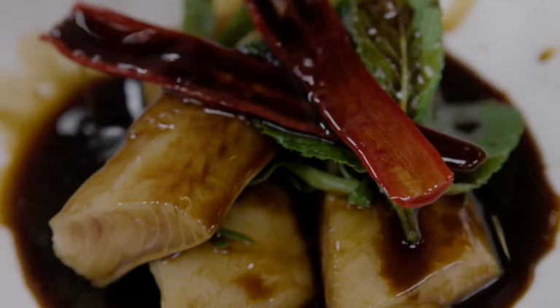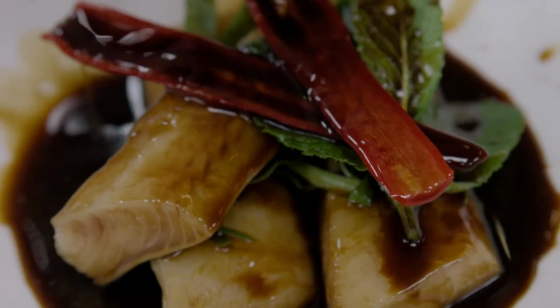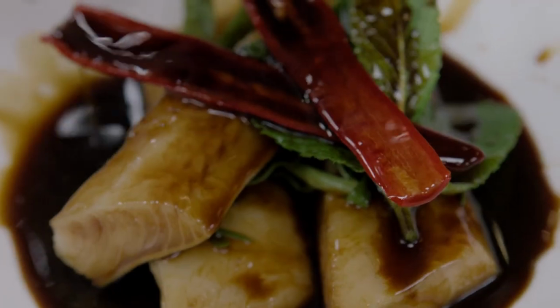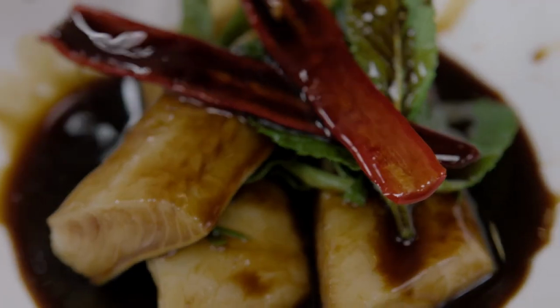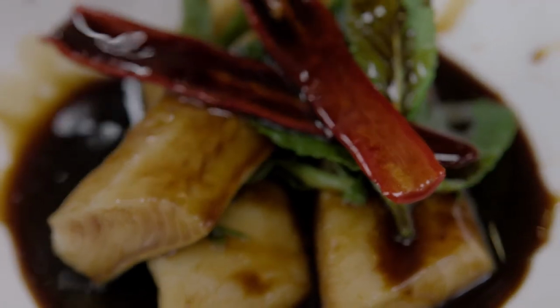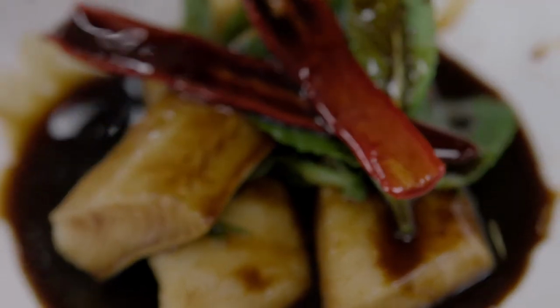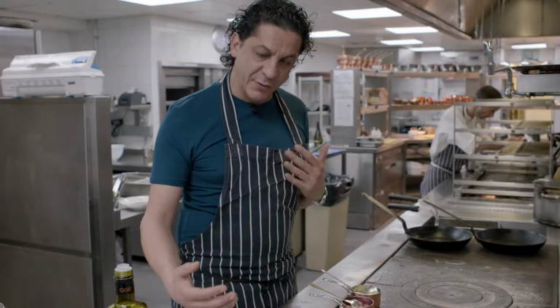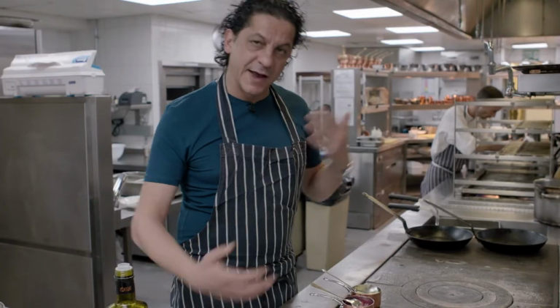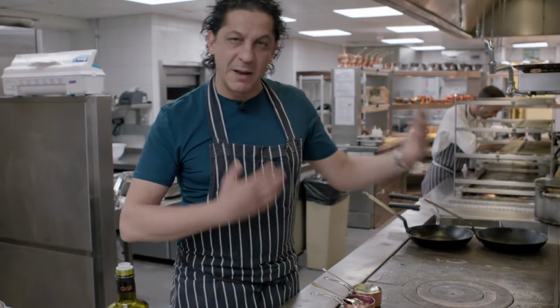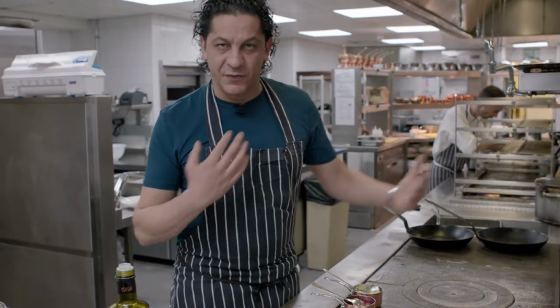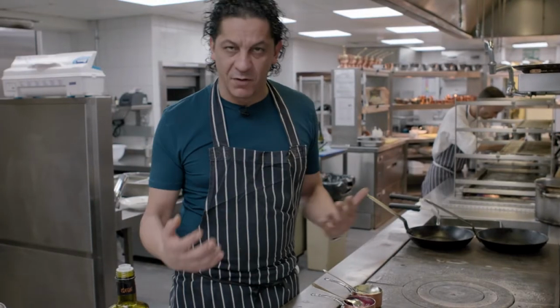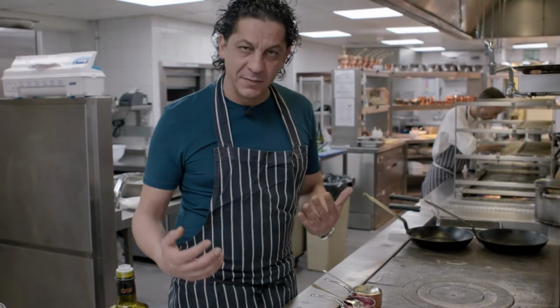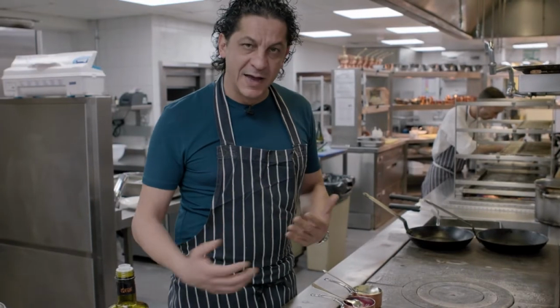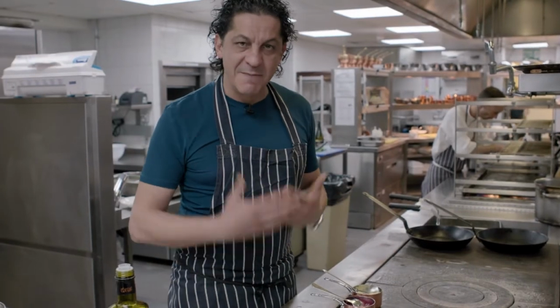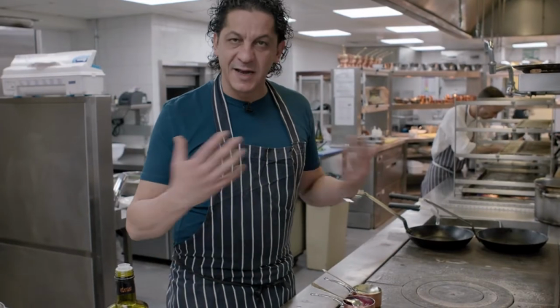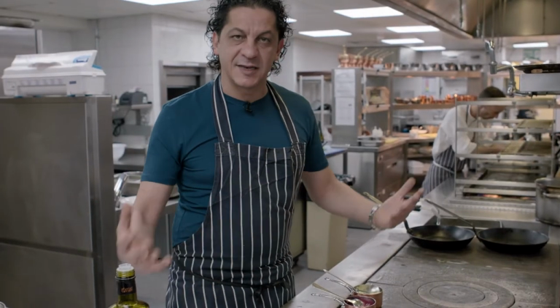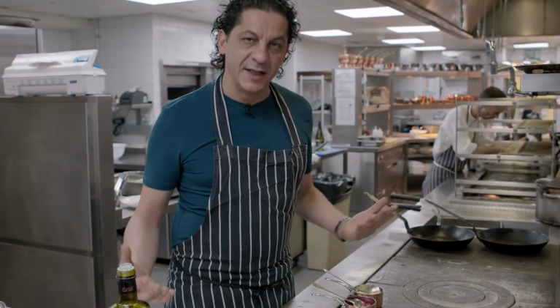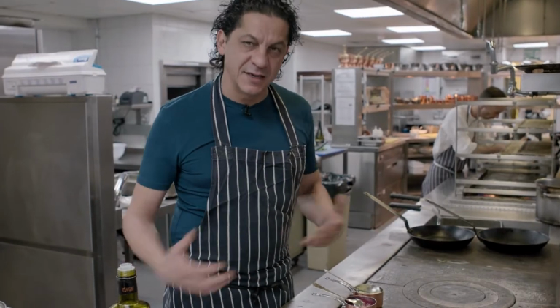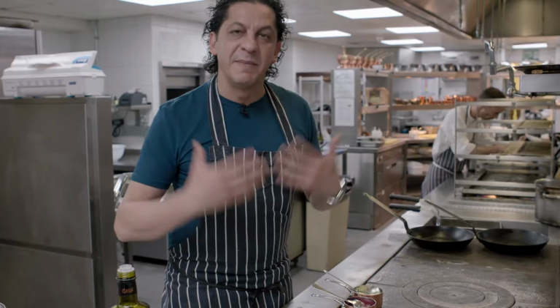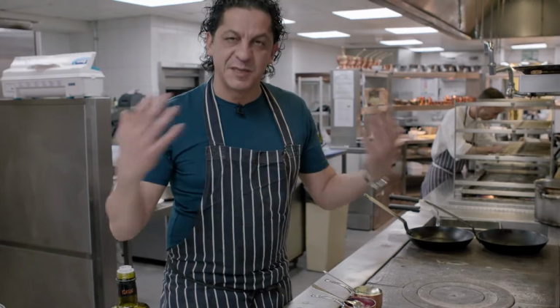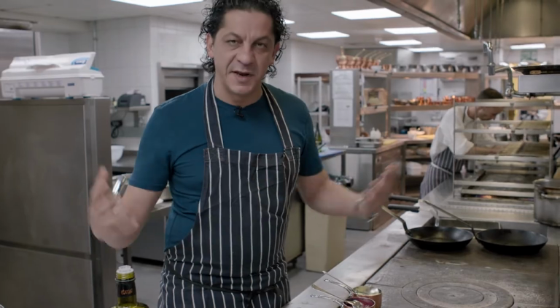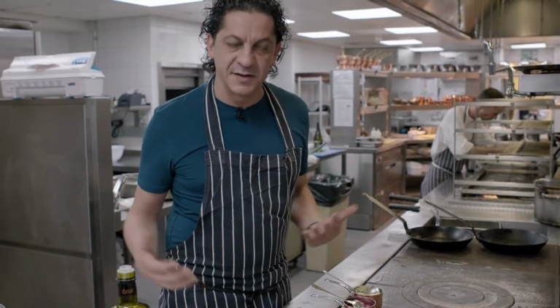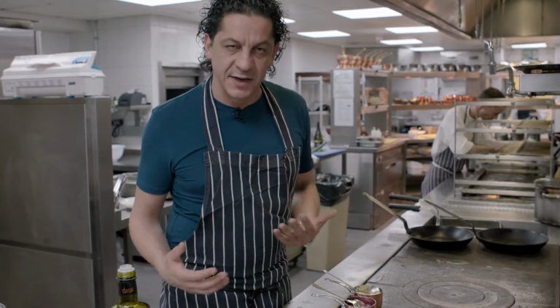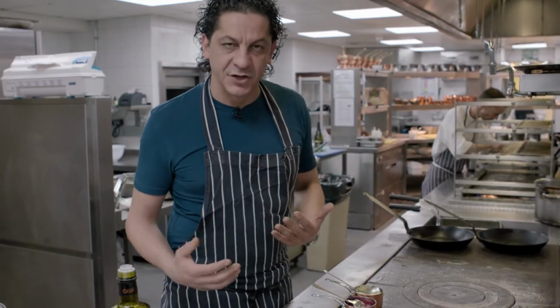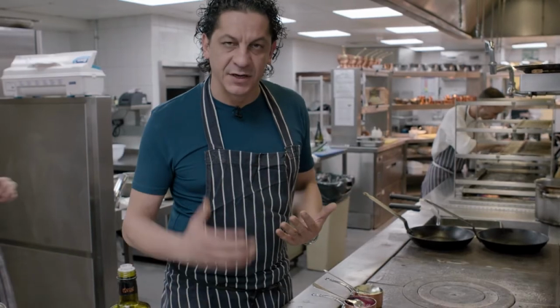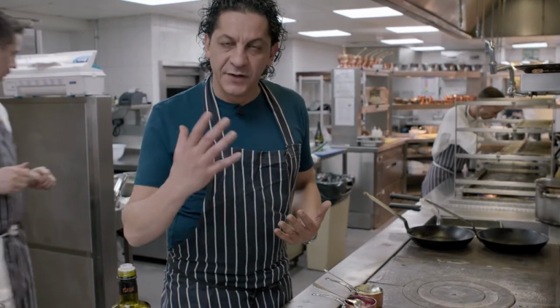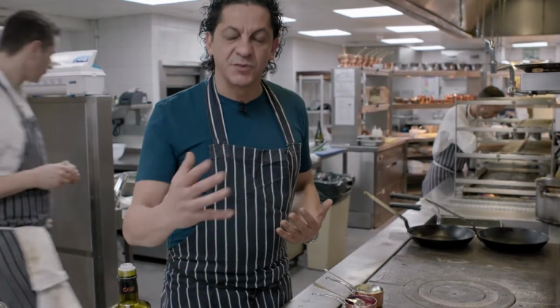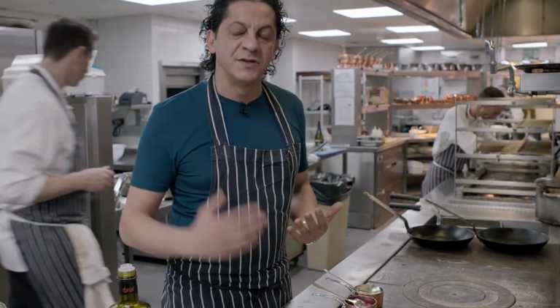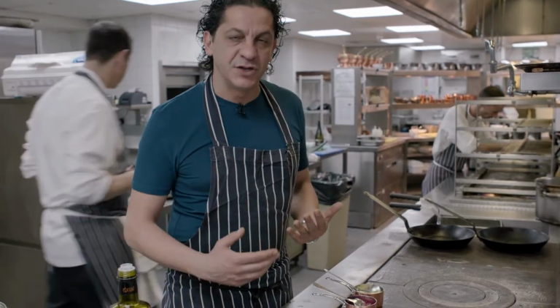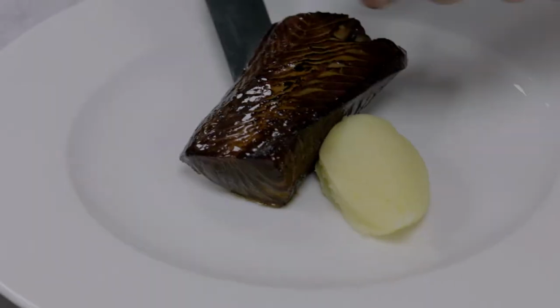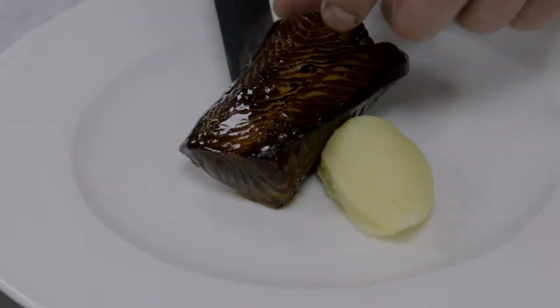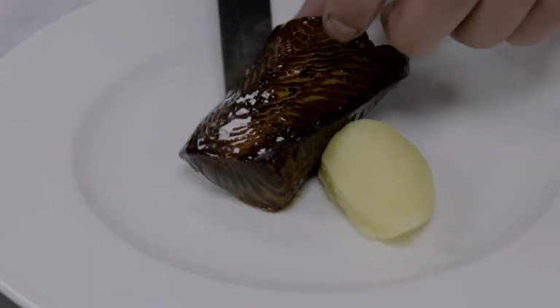It's a bit of where I come from and my skills and my speed in the kitchen. This is what this dish is all about.